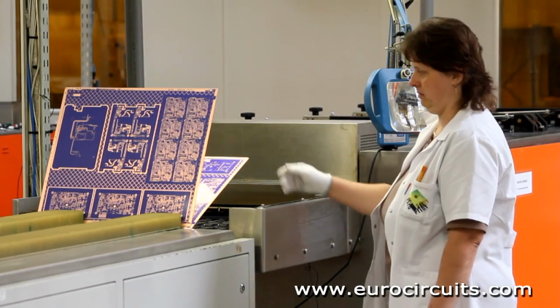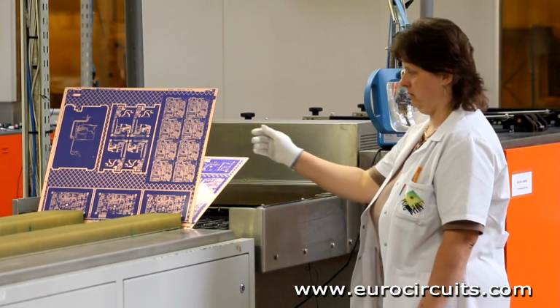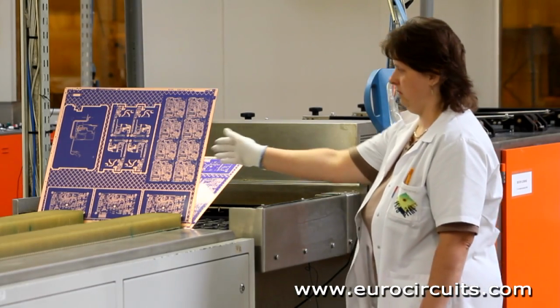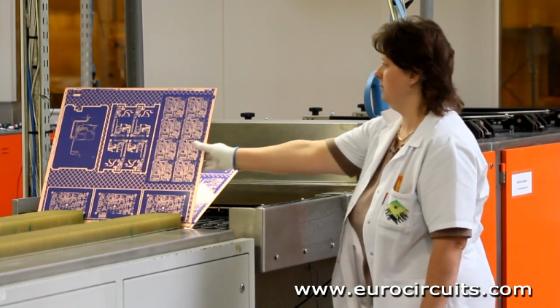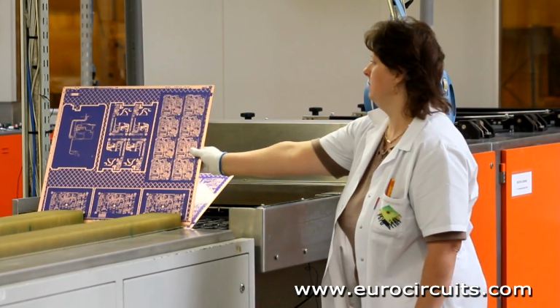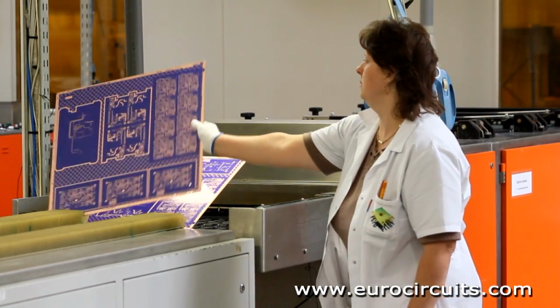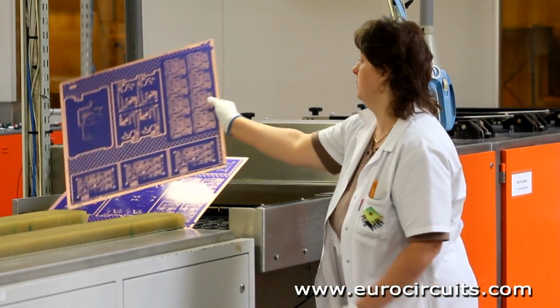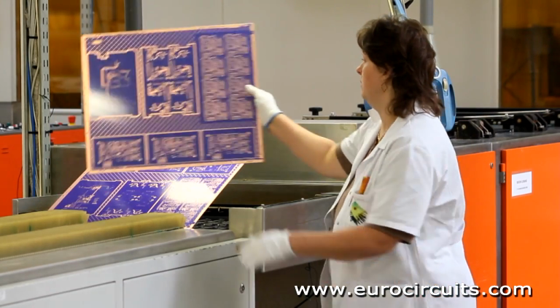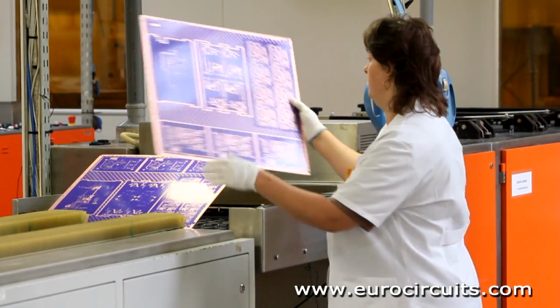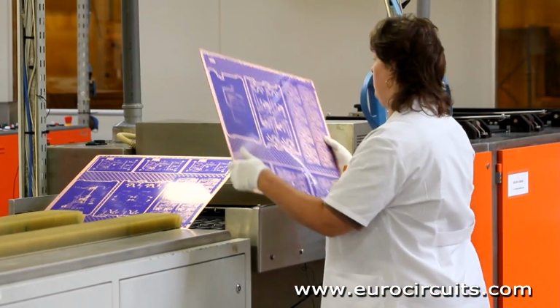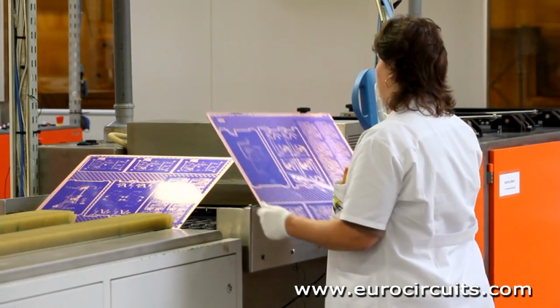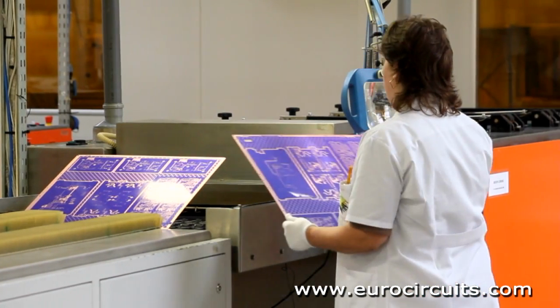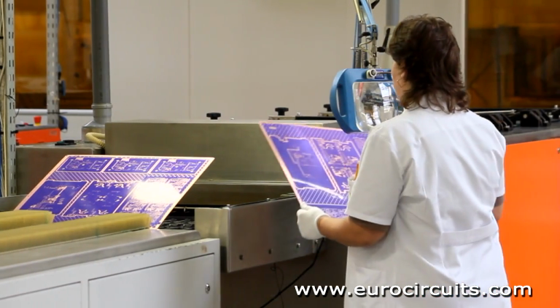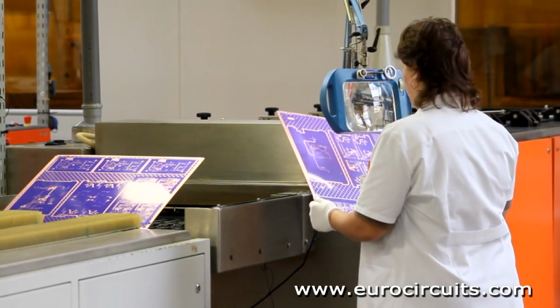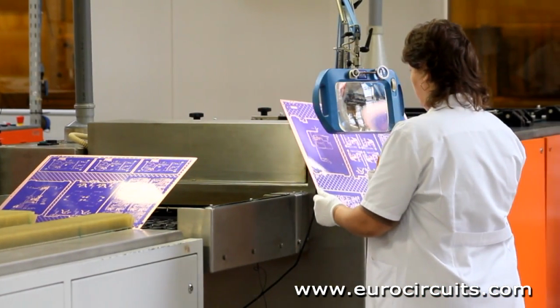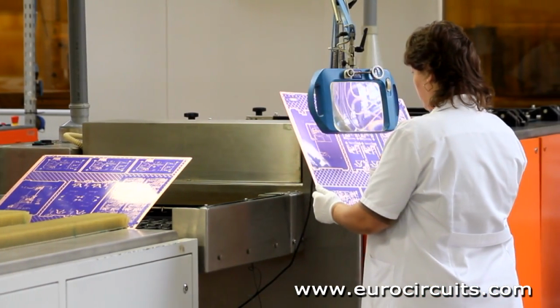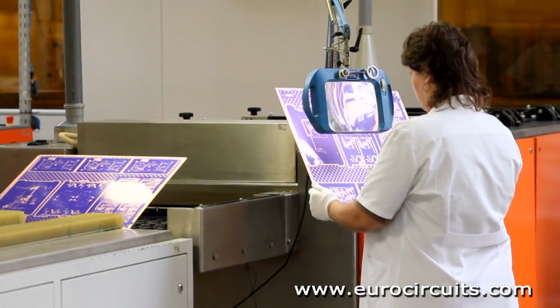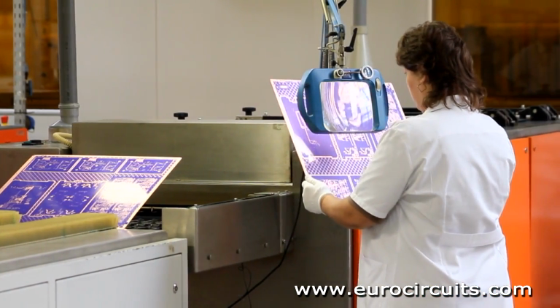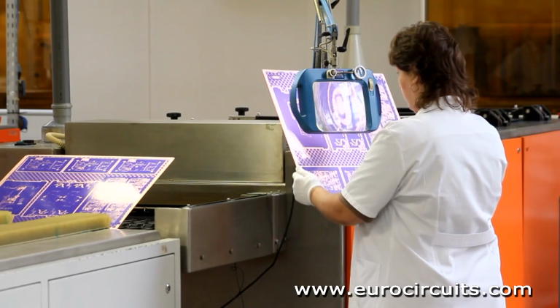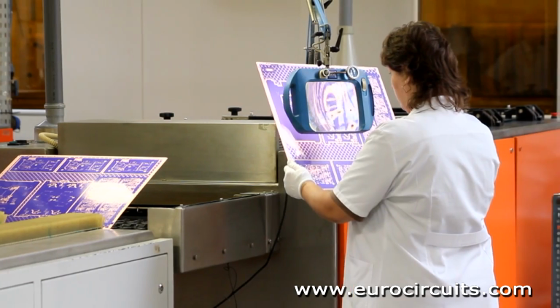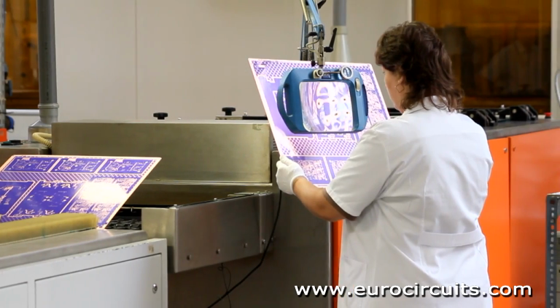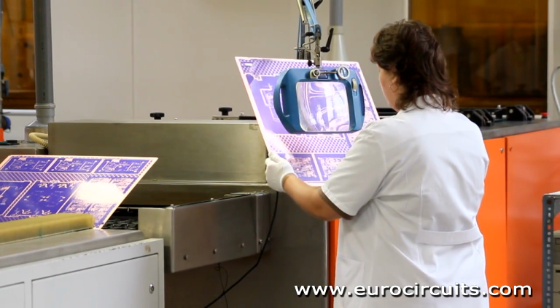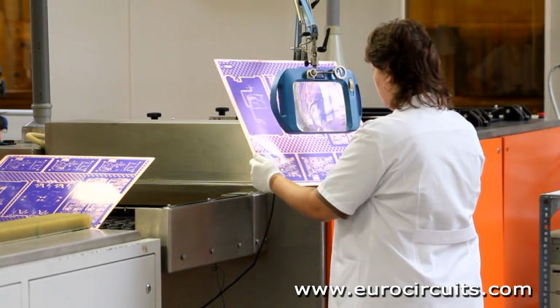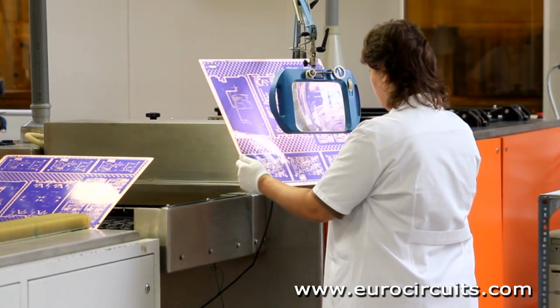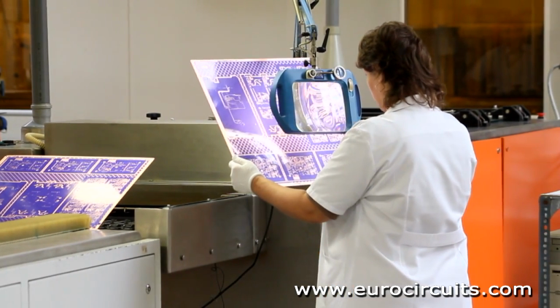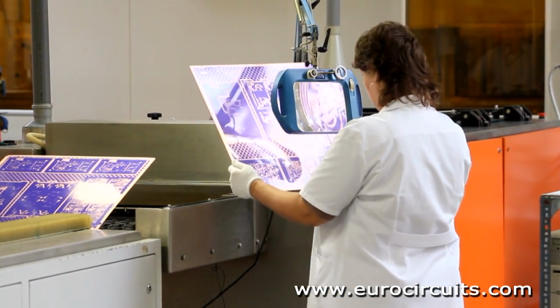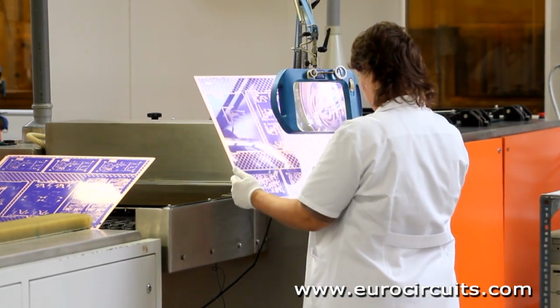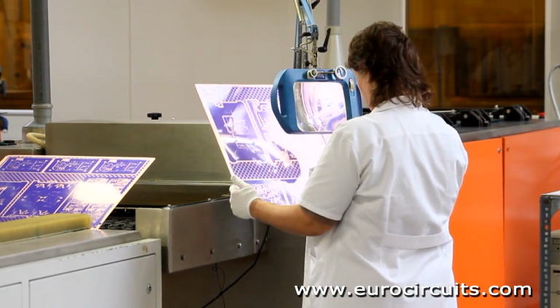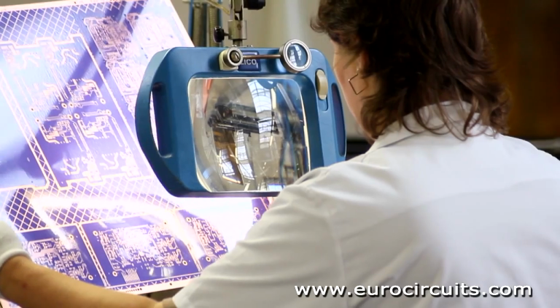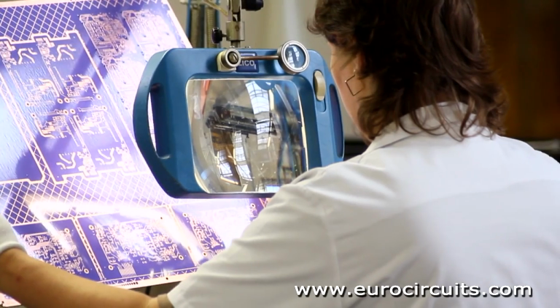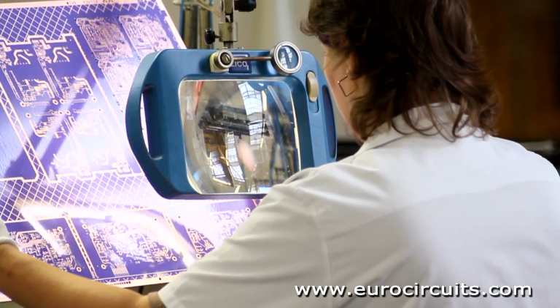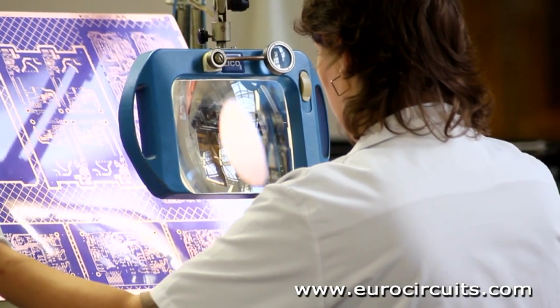The operator now checks the panels to make sure that the copper surface is clean and all the unwanted resist has been removed.